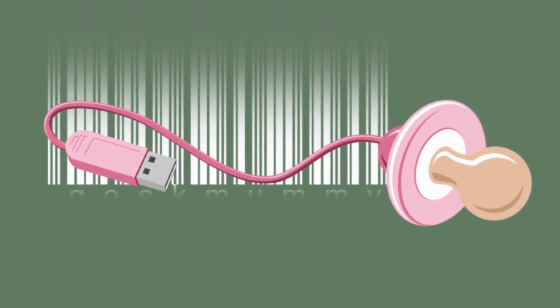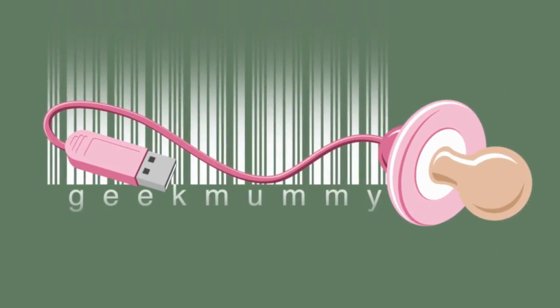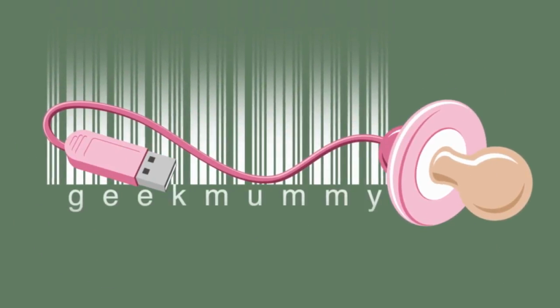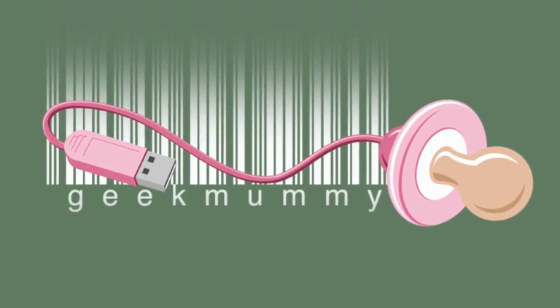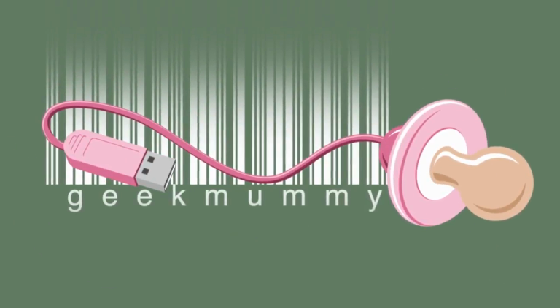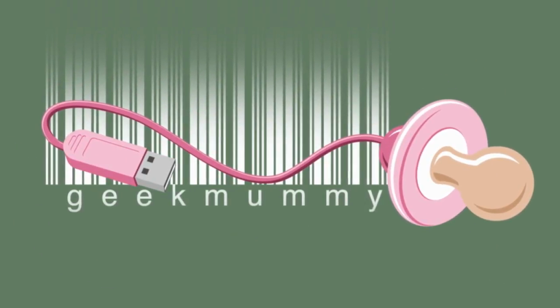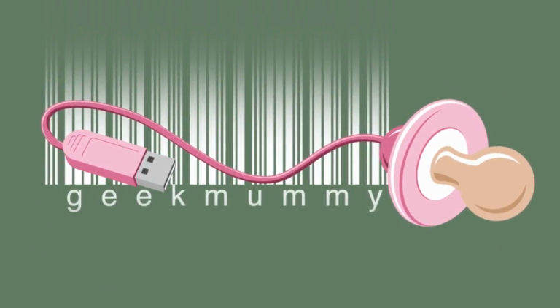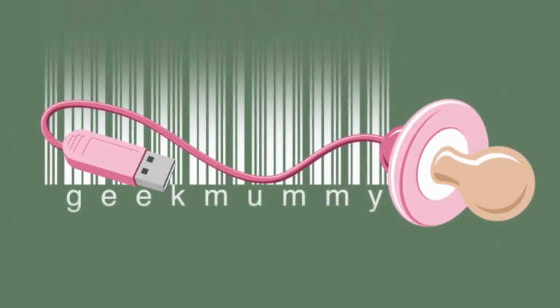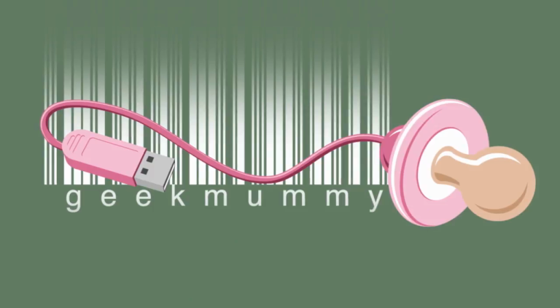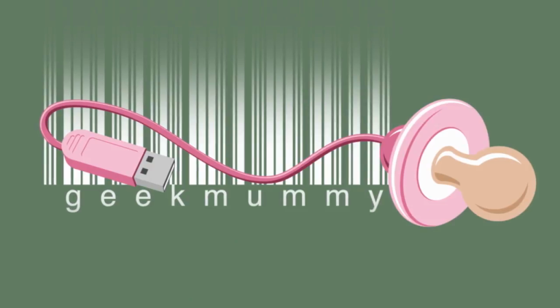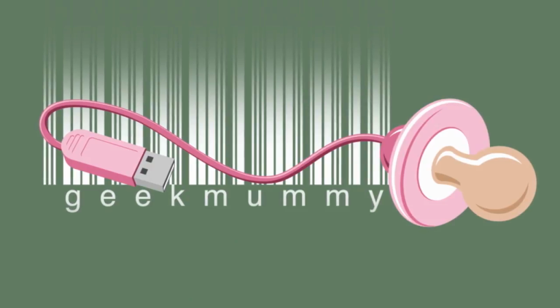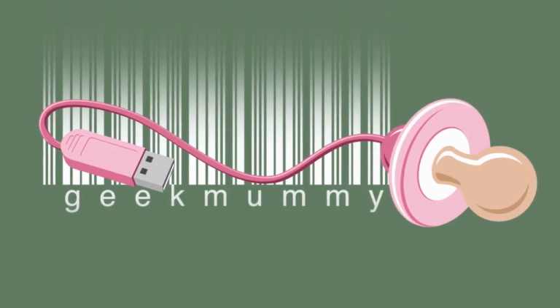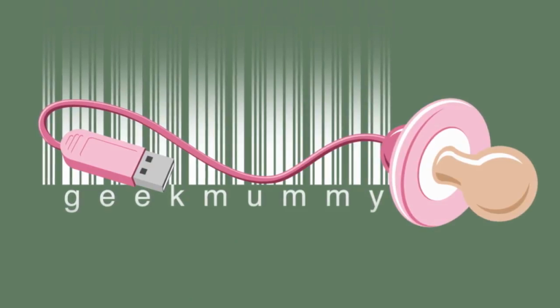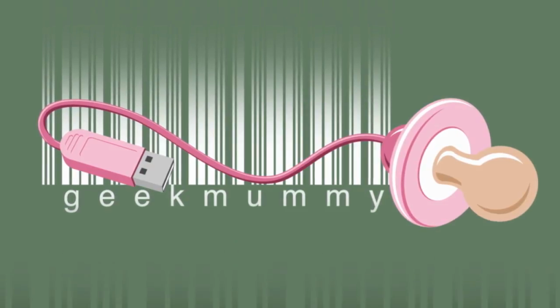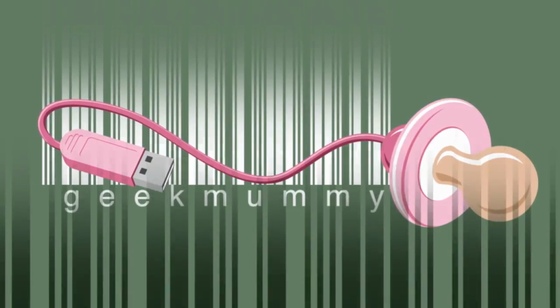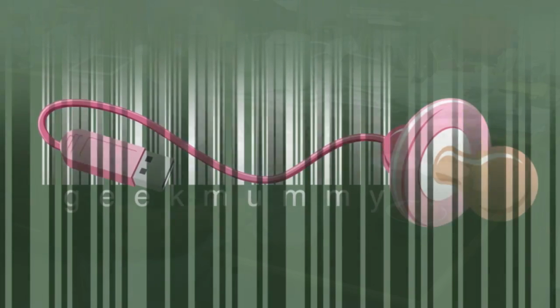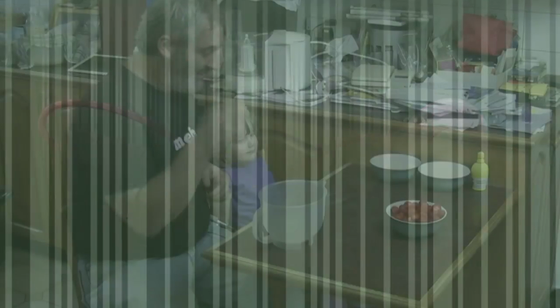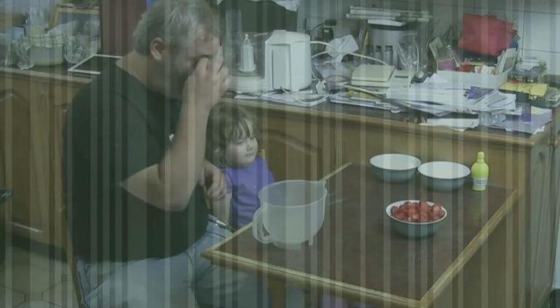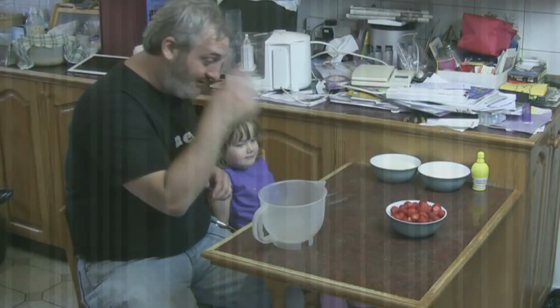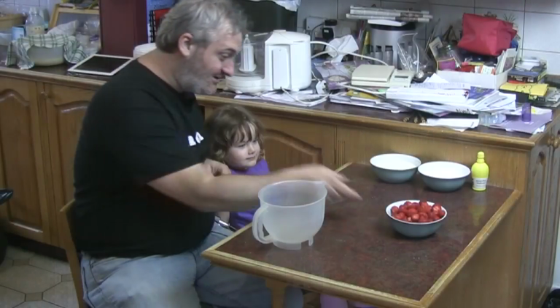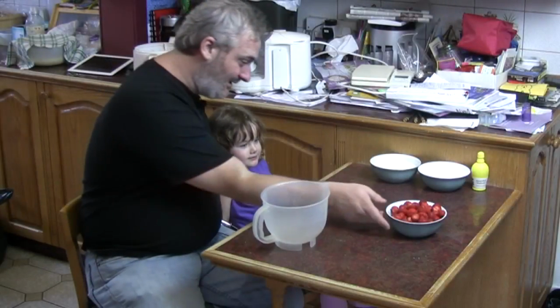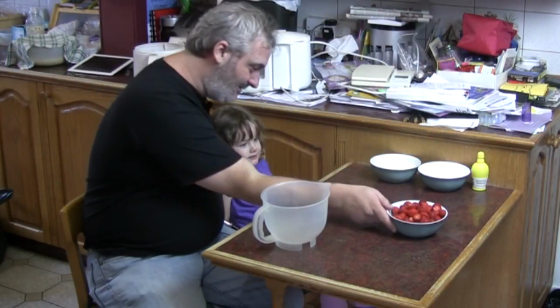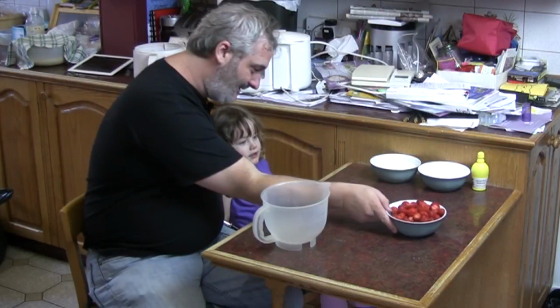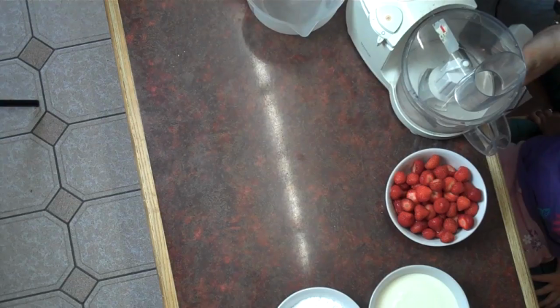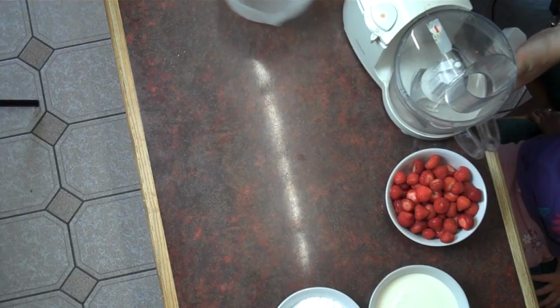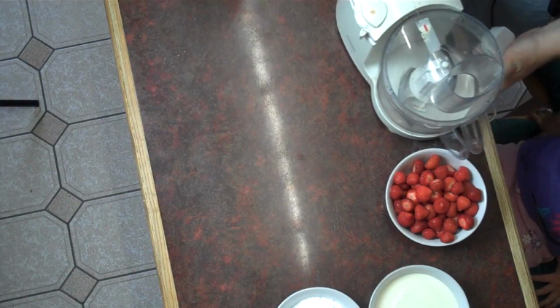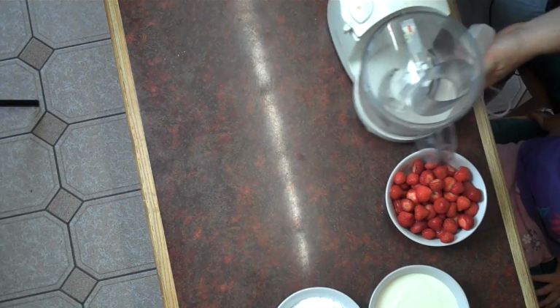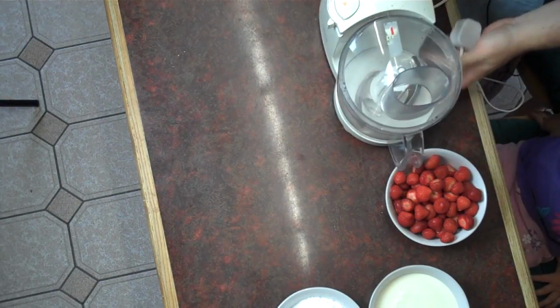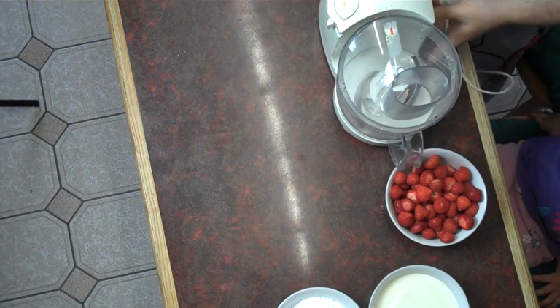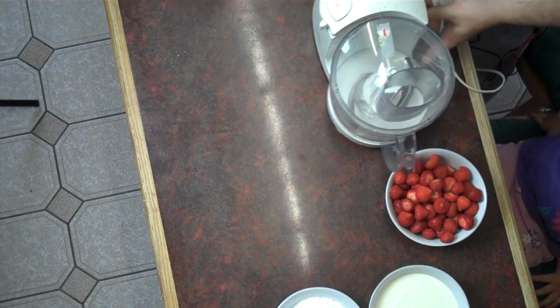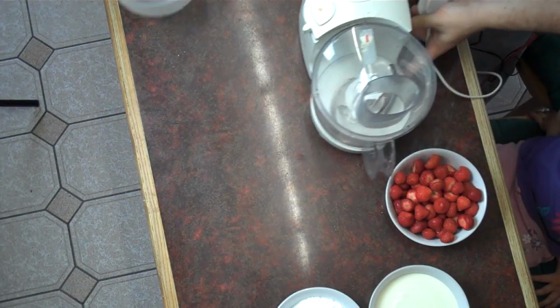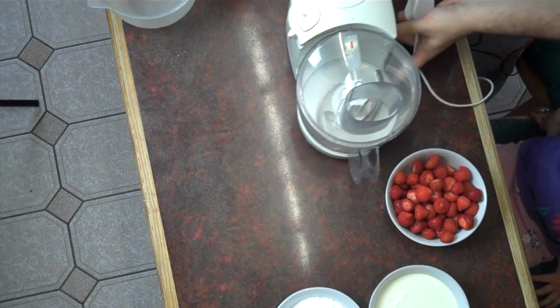What are we going to make? Ice cream. We're going to make ice cream. What kind of ice cream? Strawberry. Strawberry ice cream.